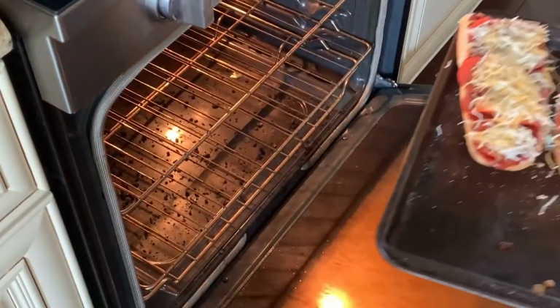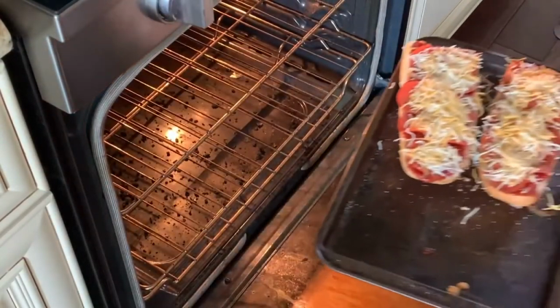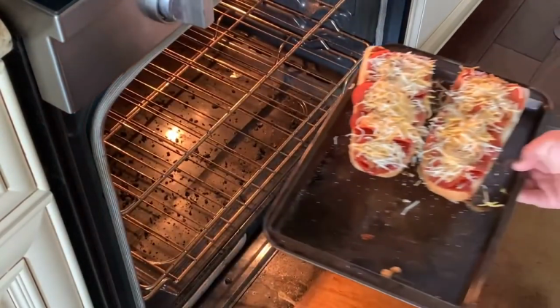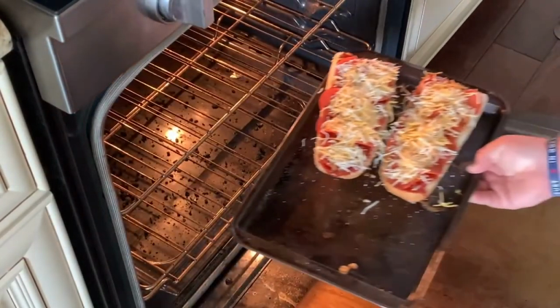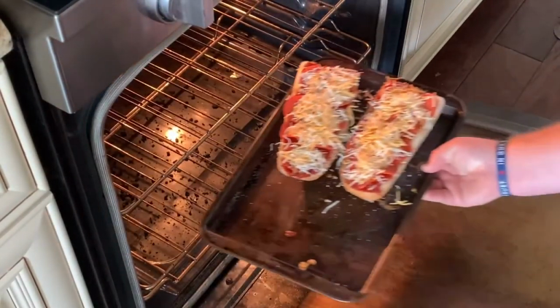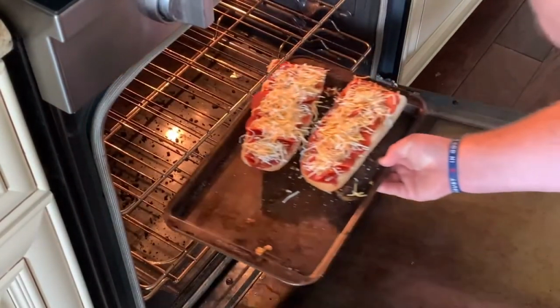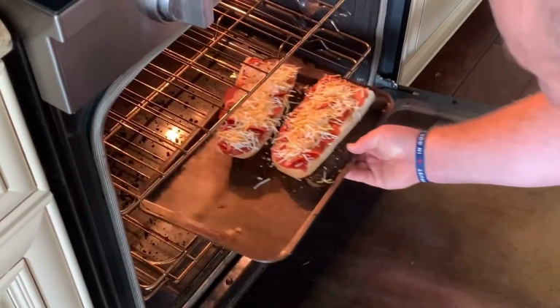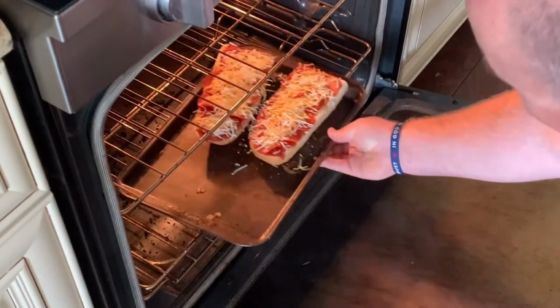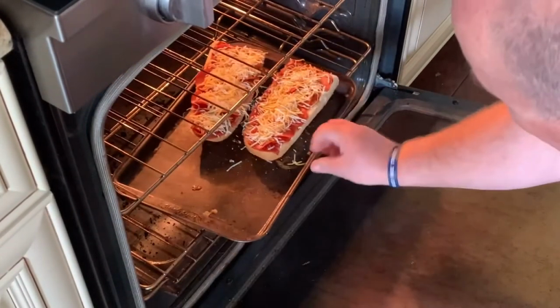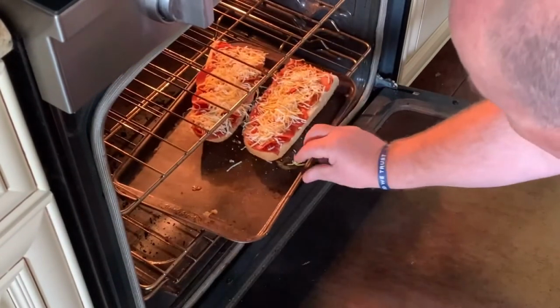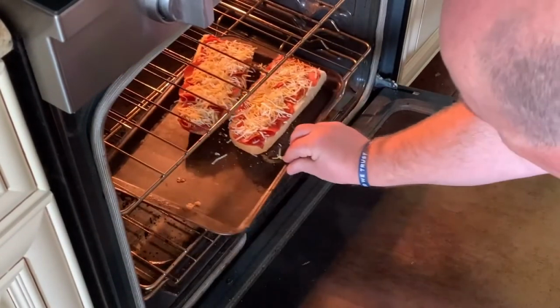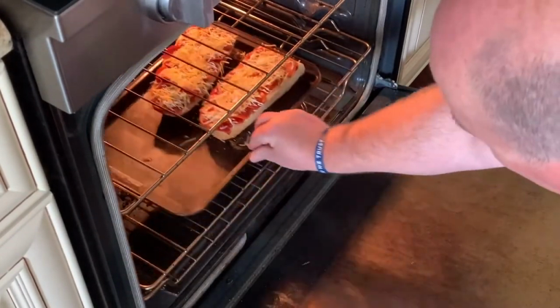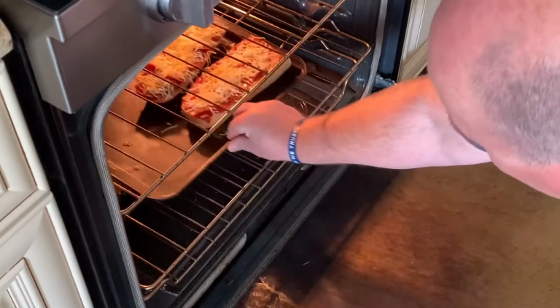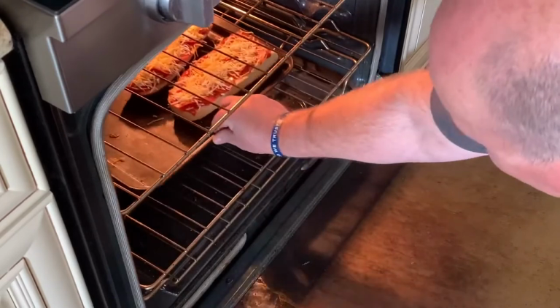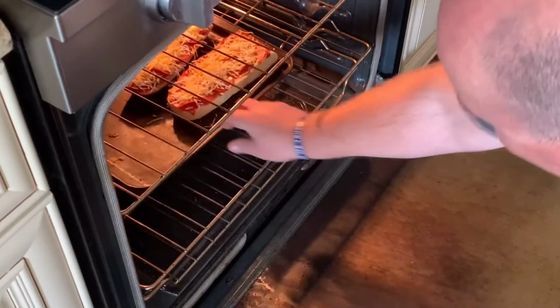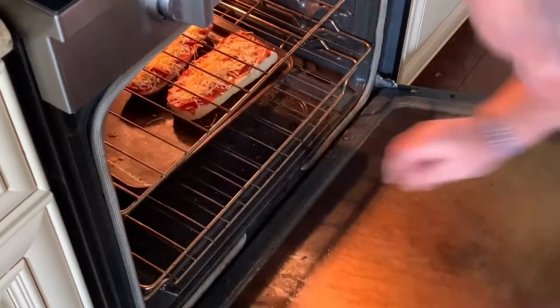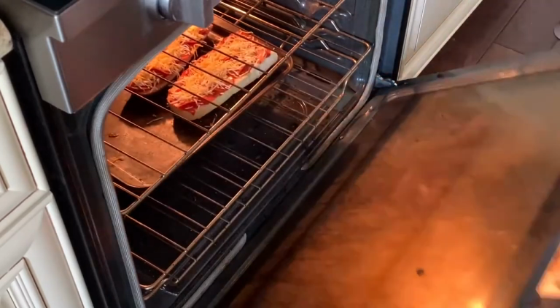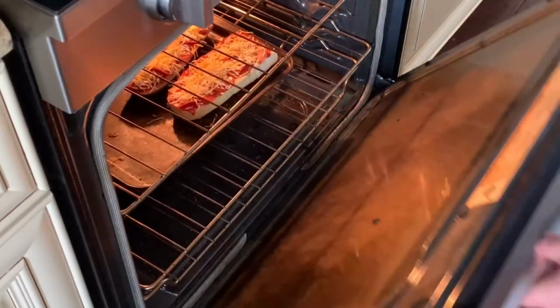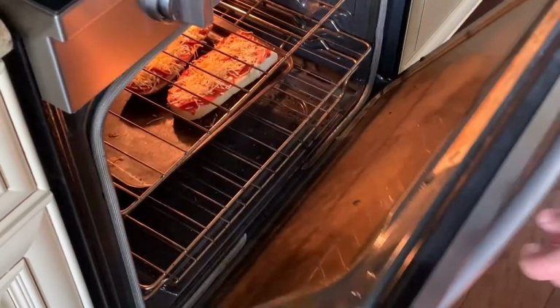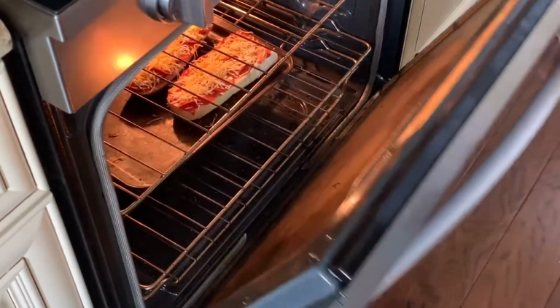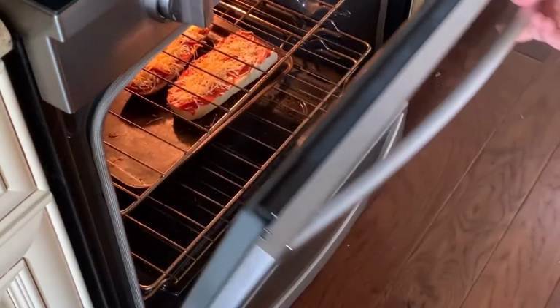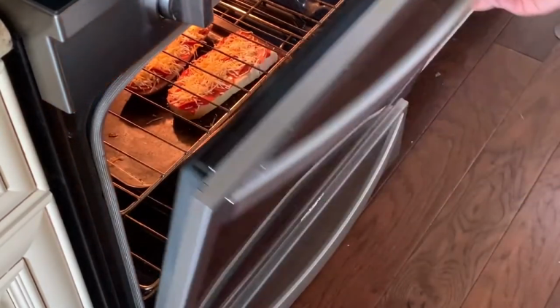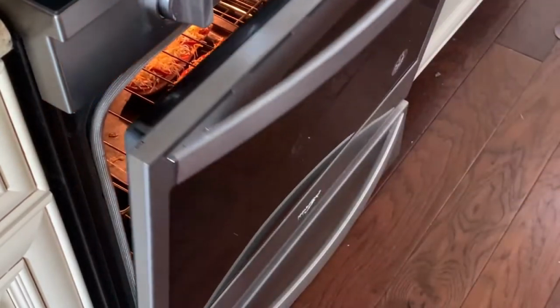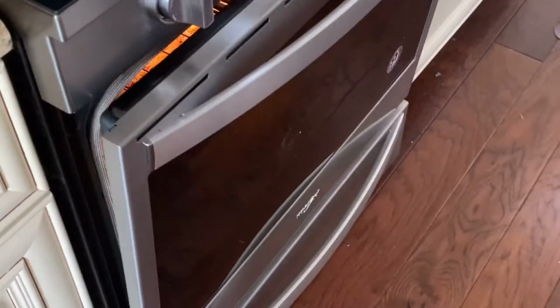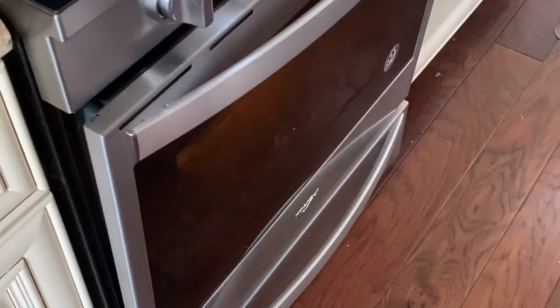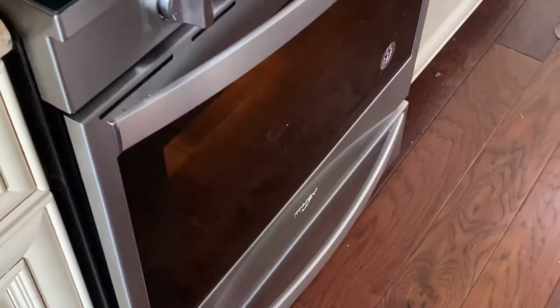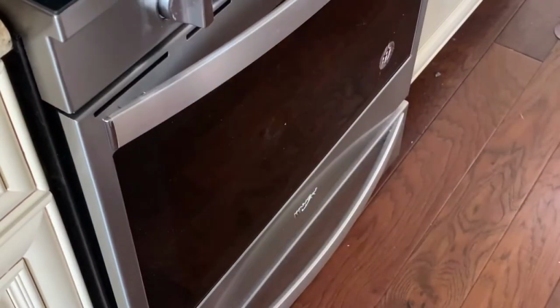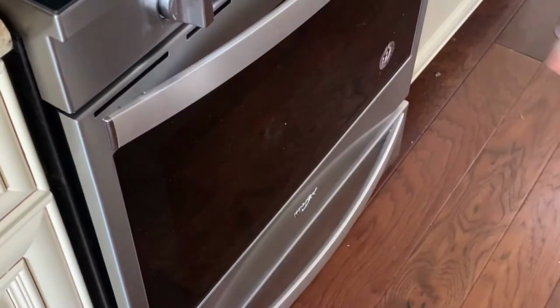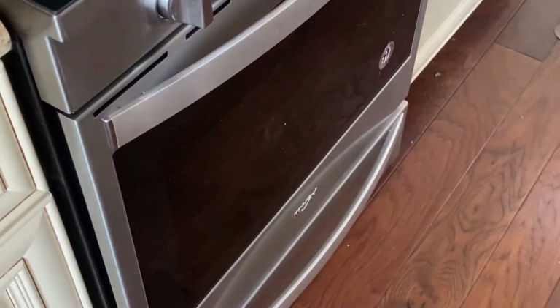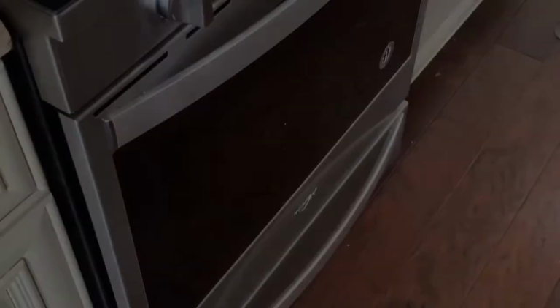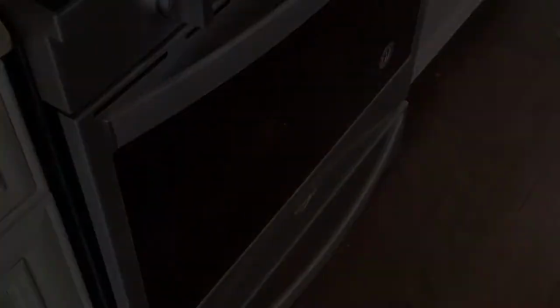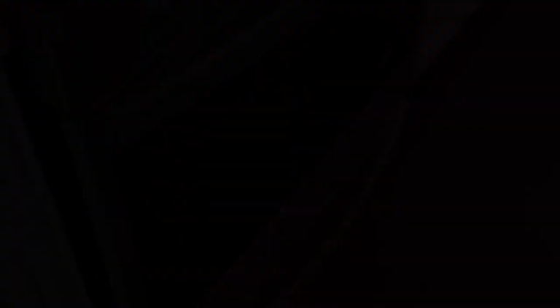I've got my oven preheated to 450°F and I'm going to toss it in there. We'll be back in a second.